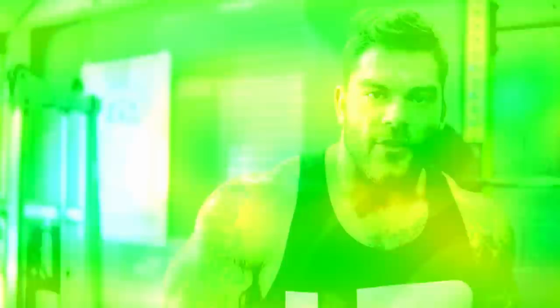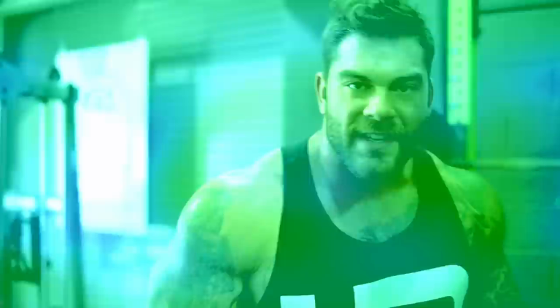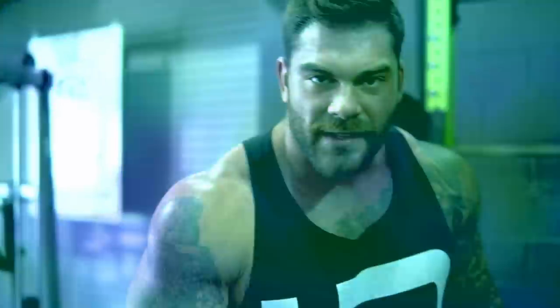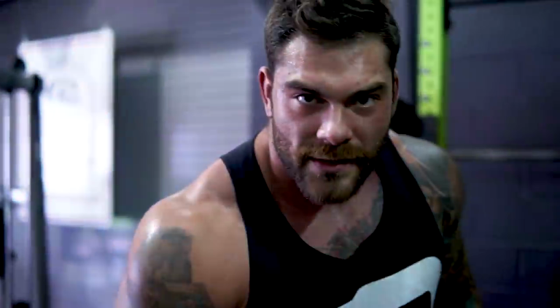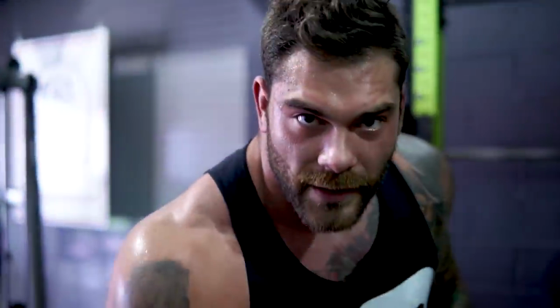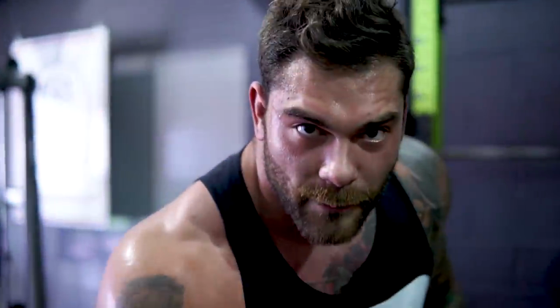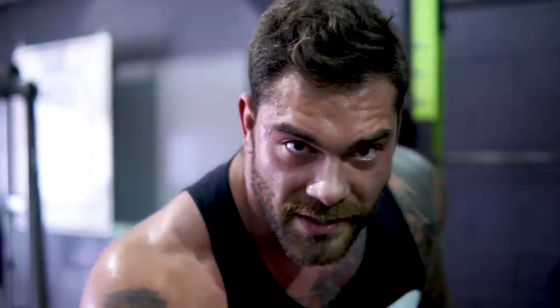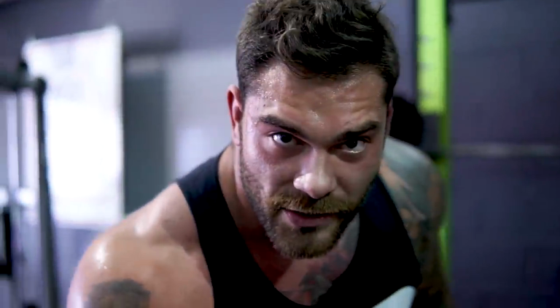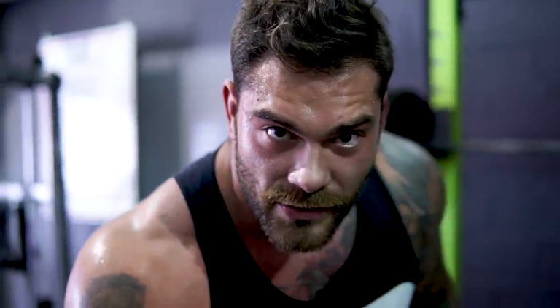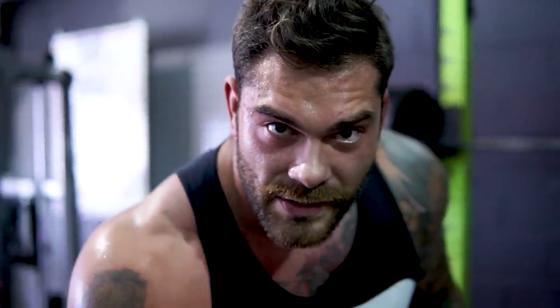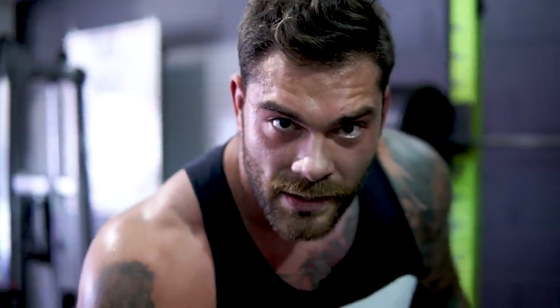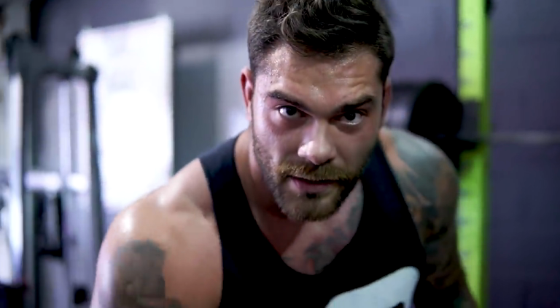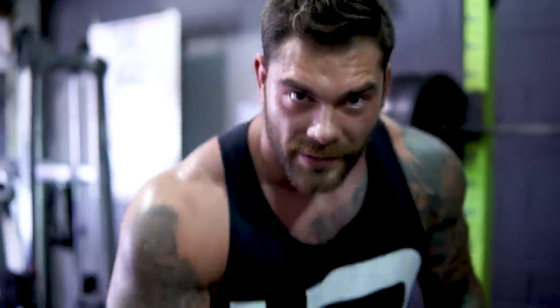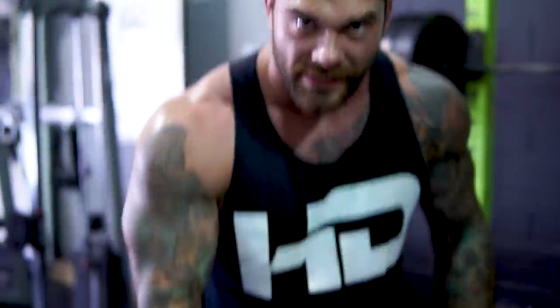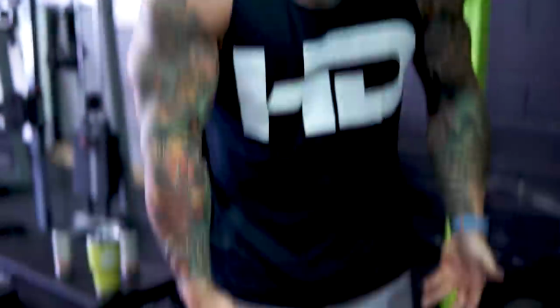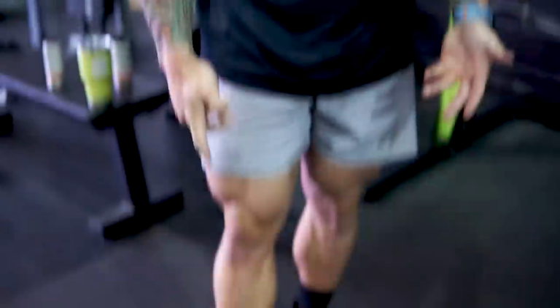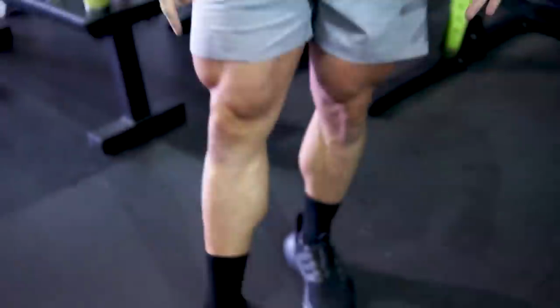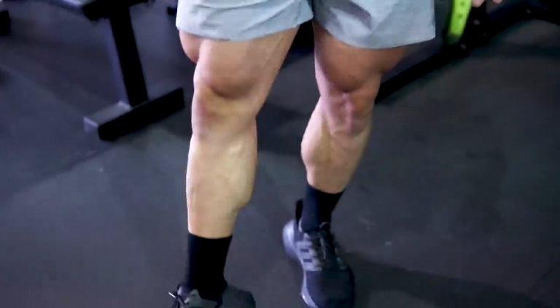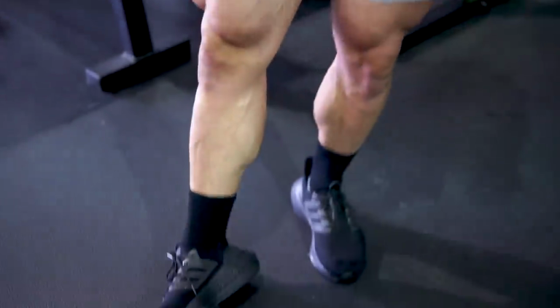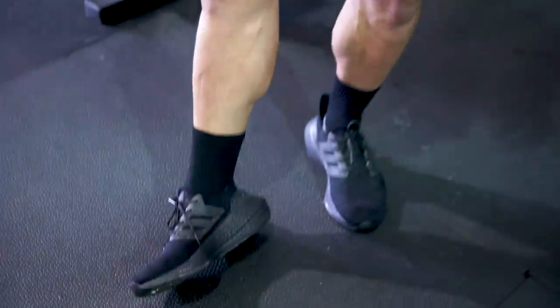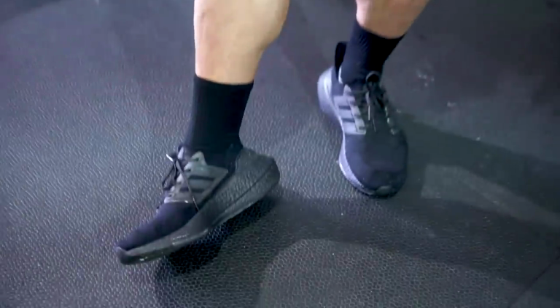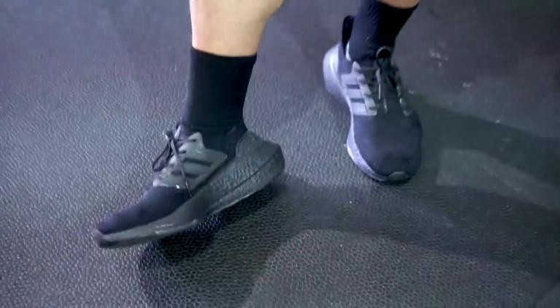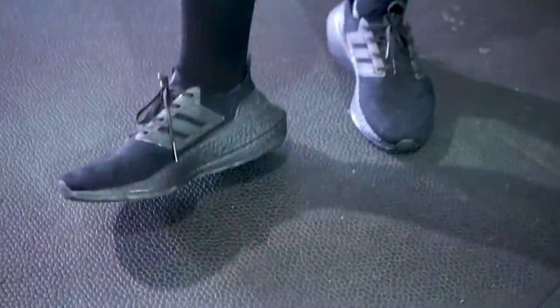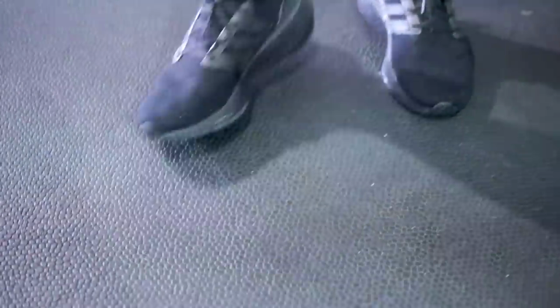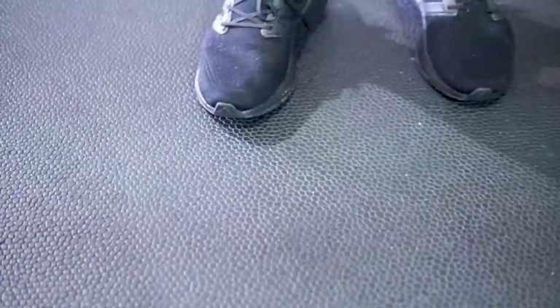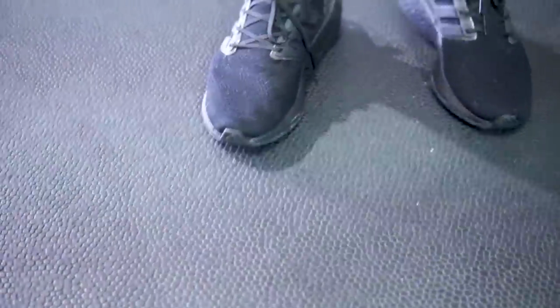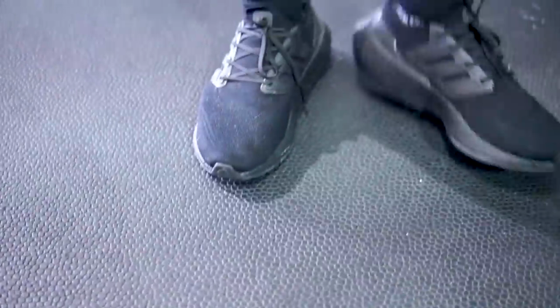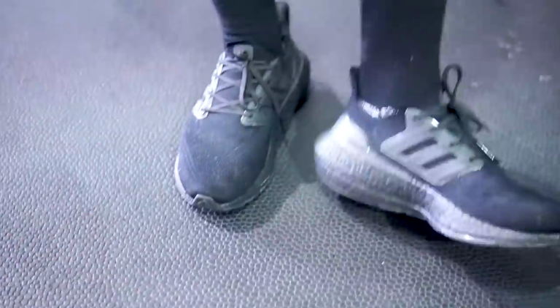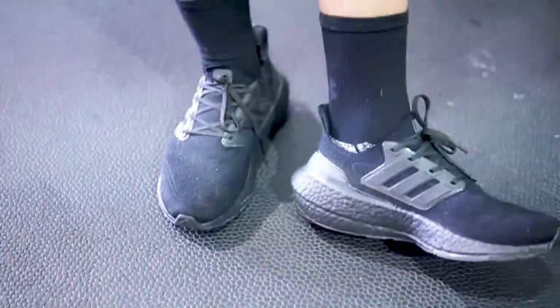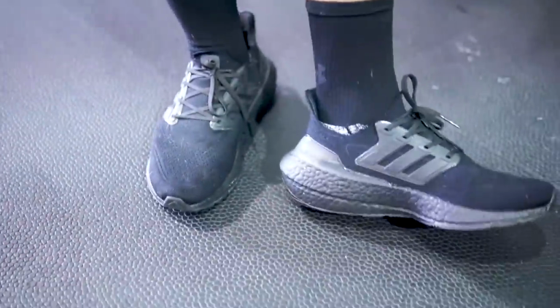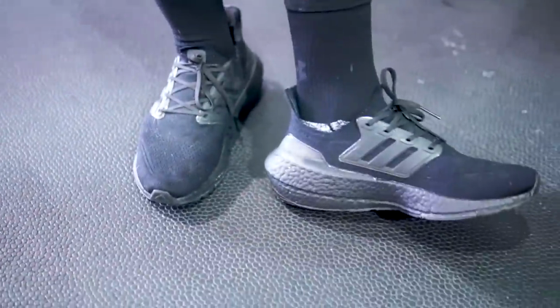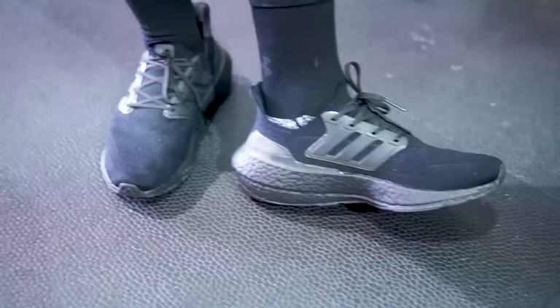Do you guys see these freaking pressing shoes? Look at these things. Do you see the heel on these?